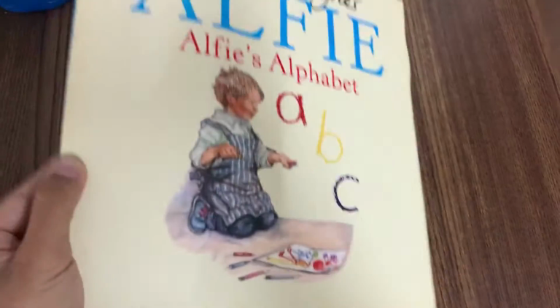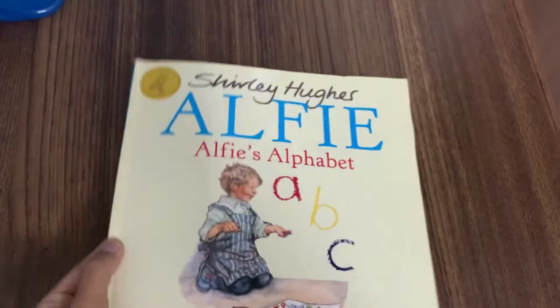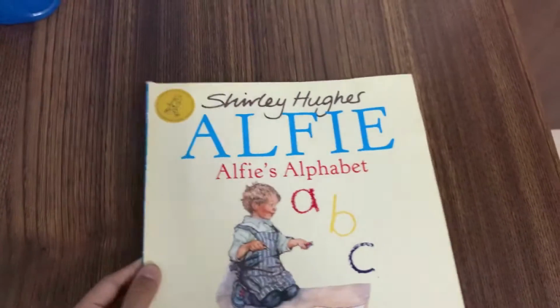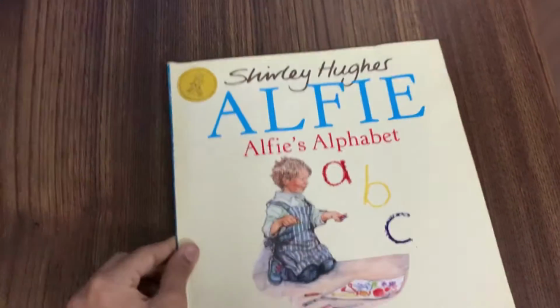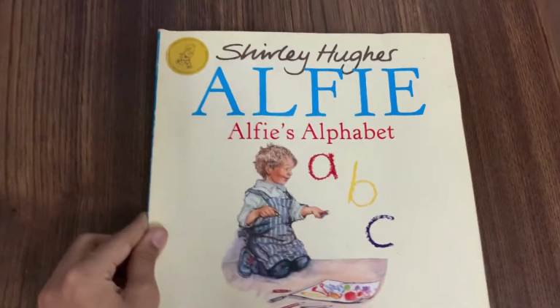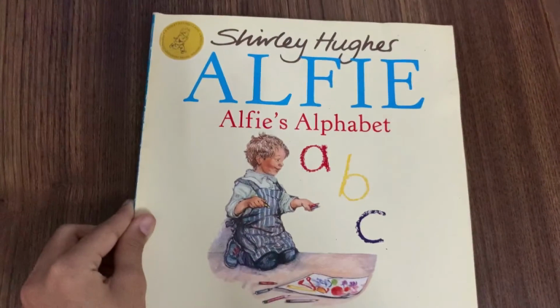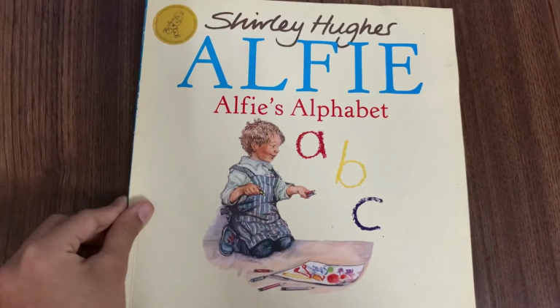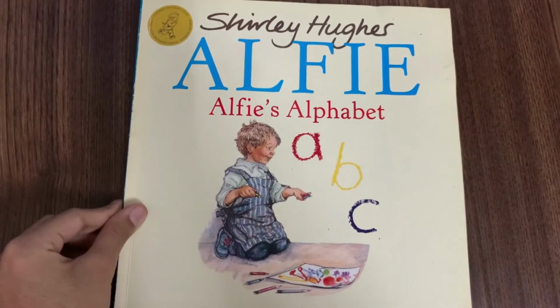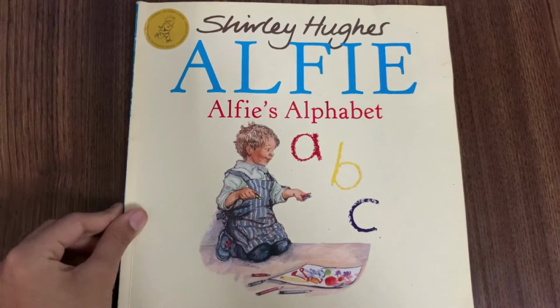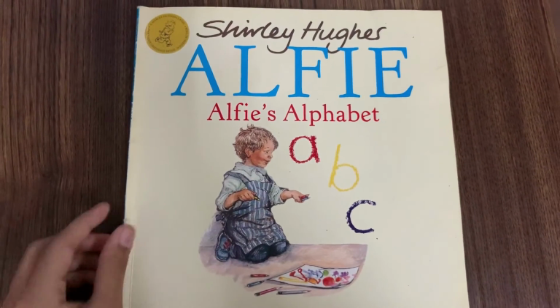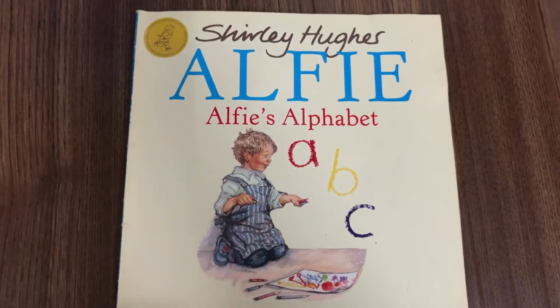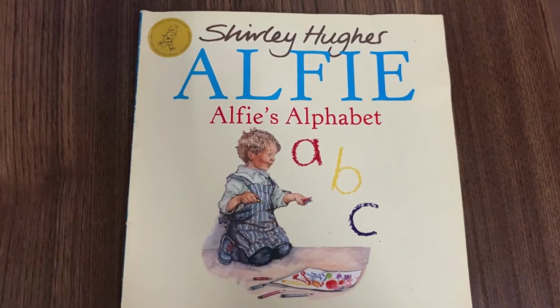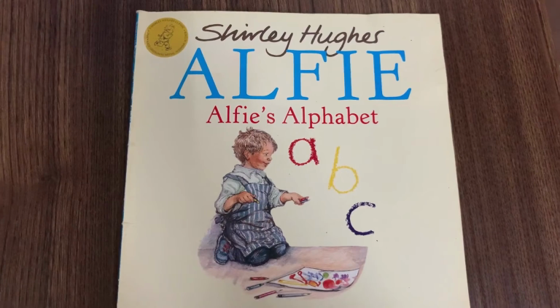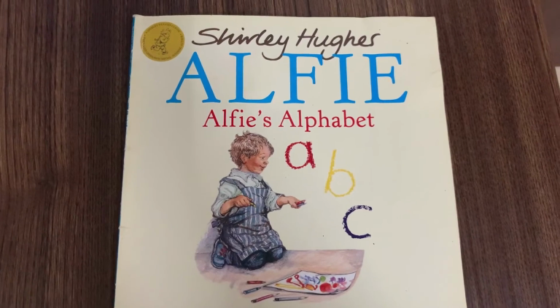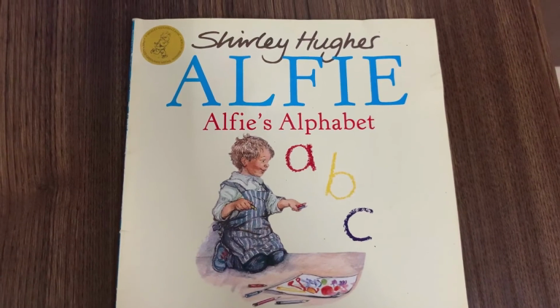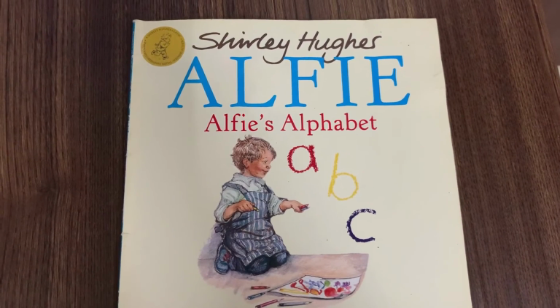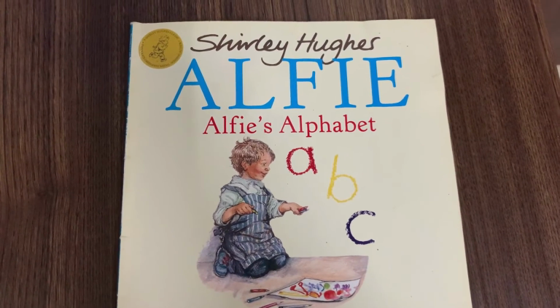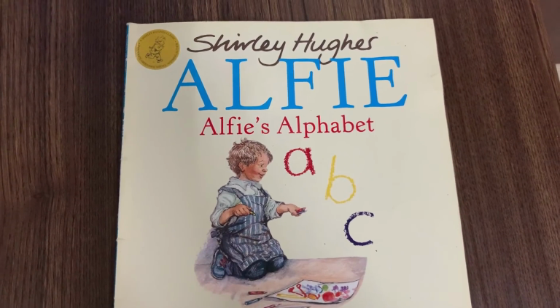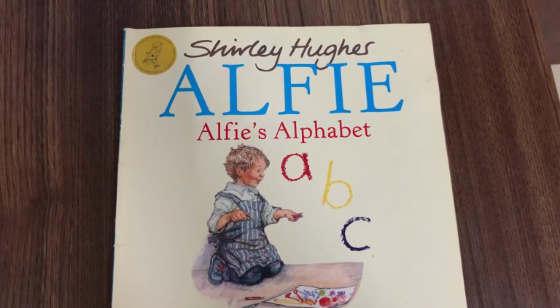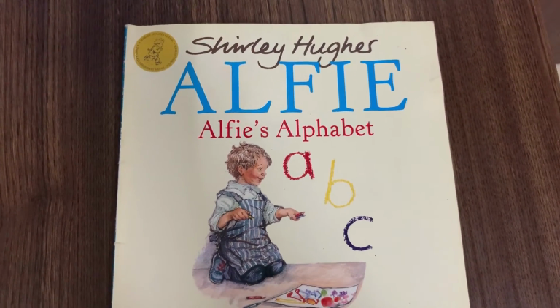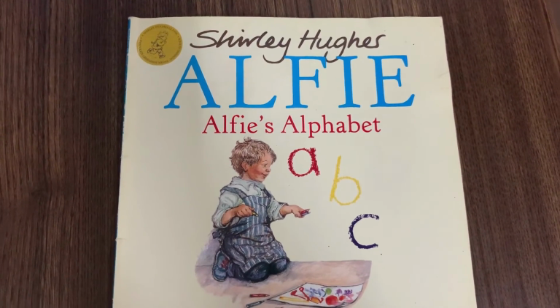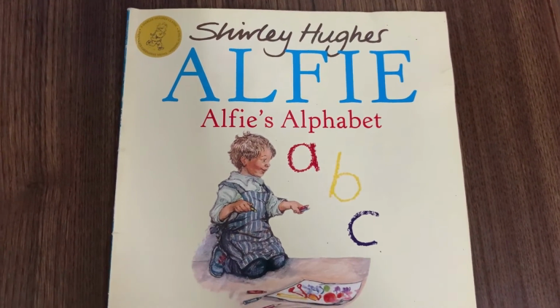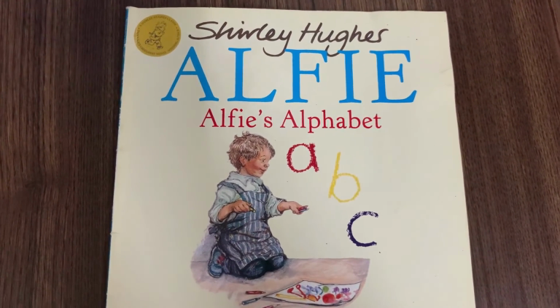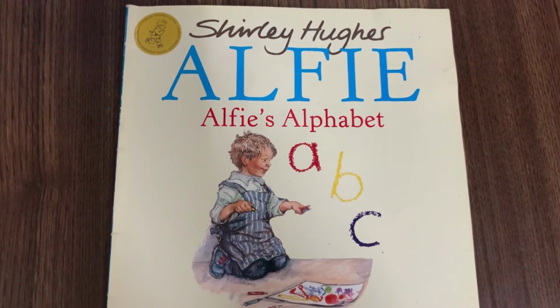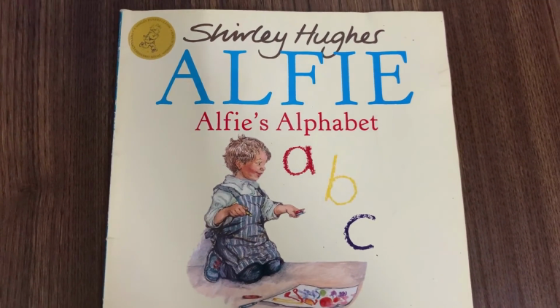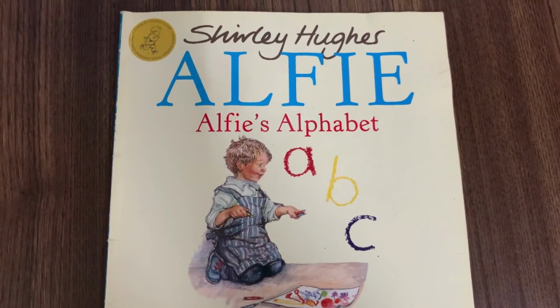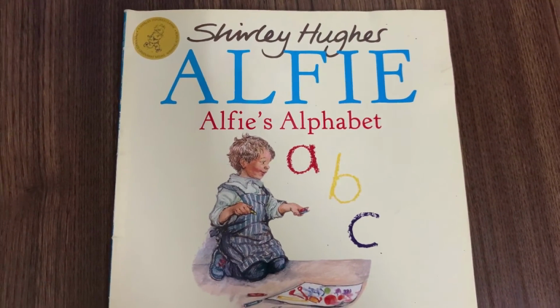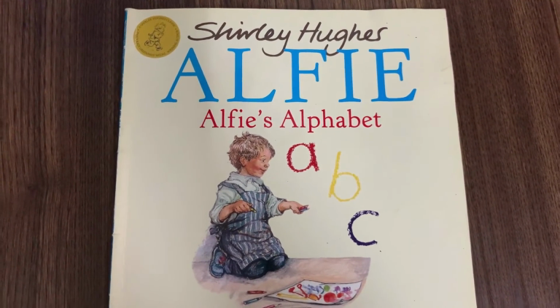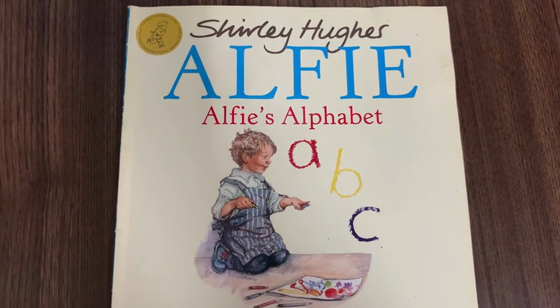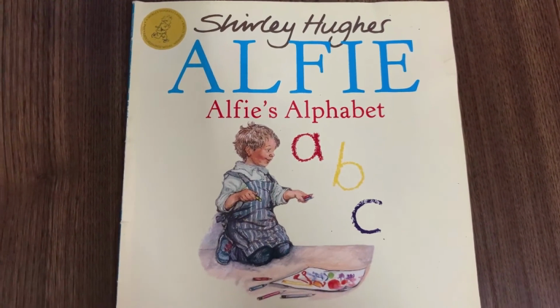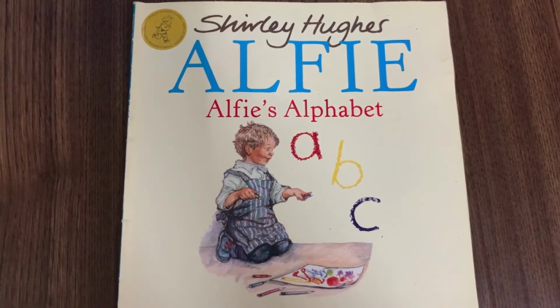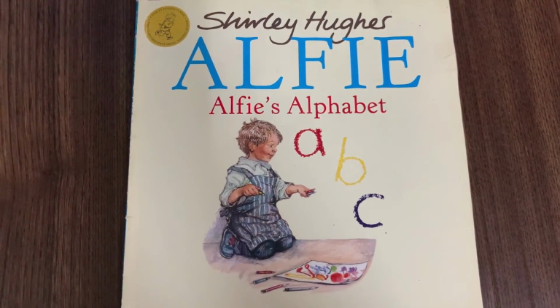I hope you enjoyed Alfie's Alphabet. We'll see you next time. Bye!